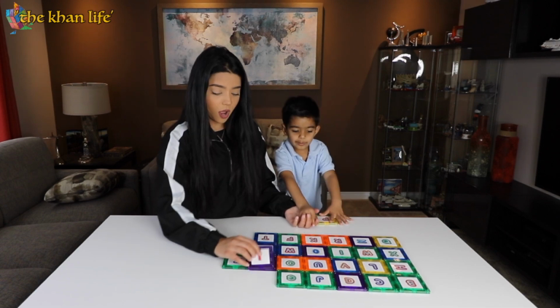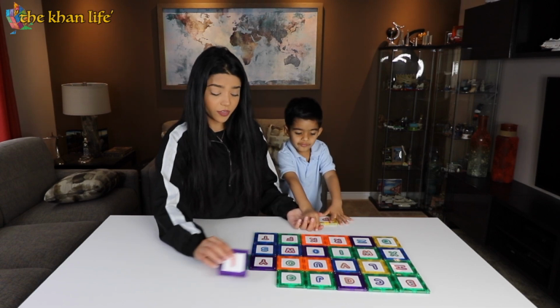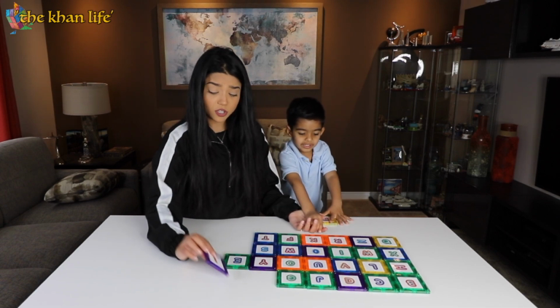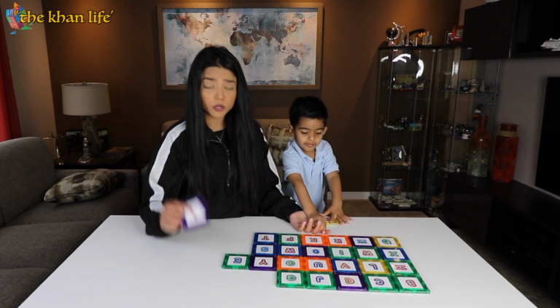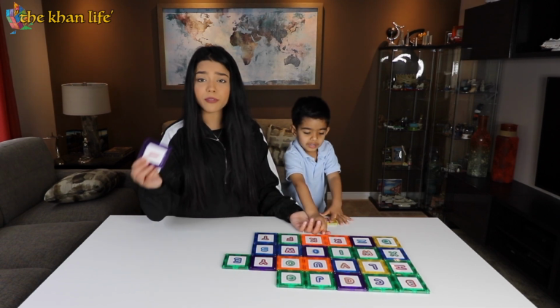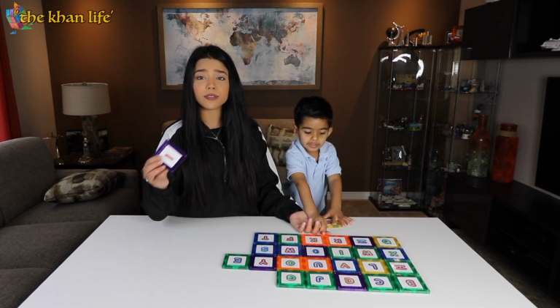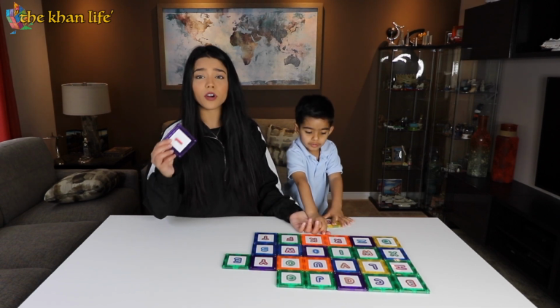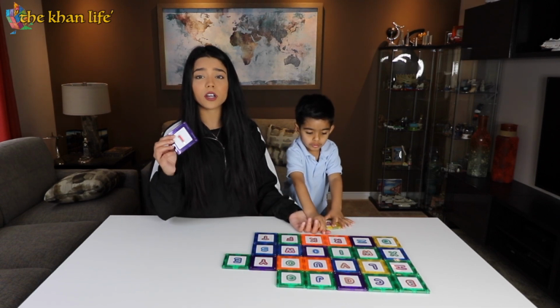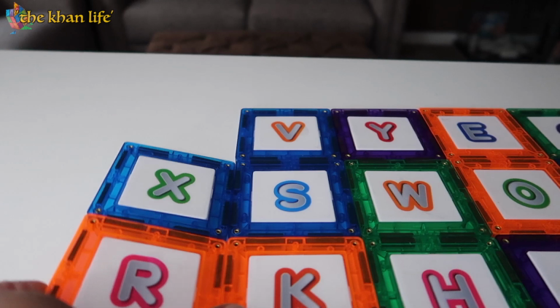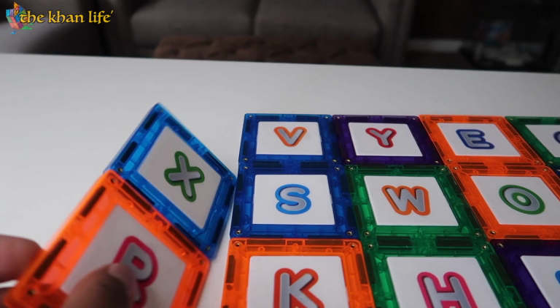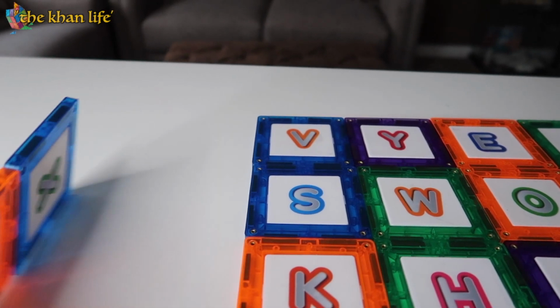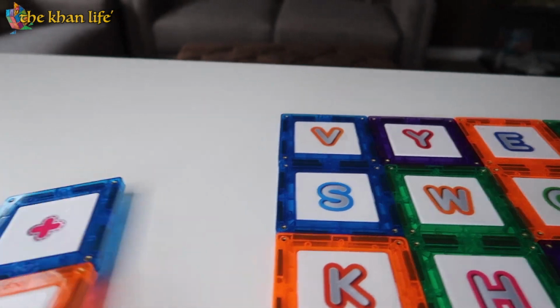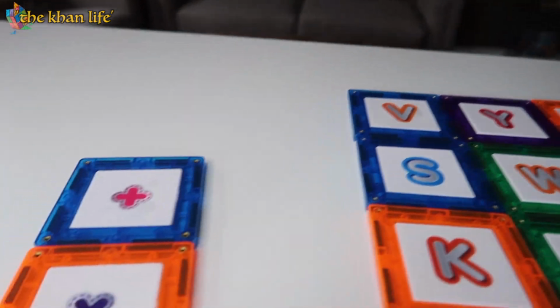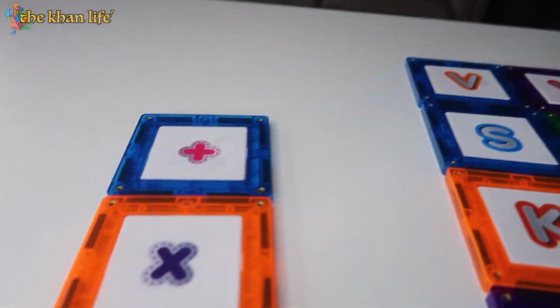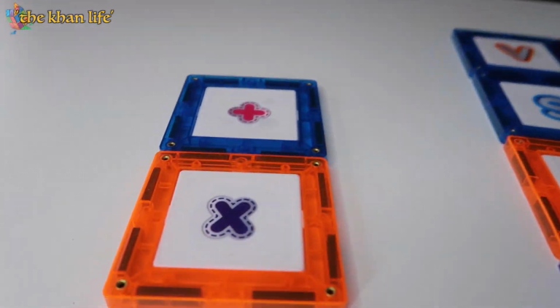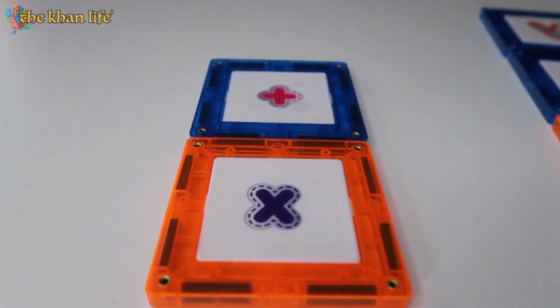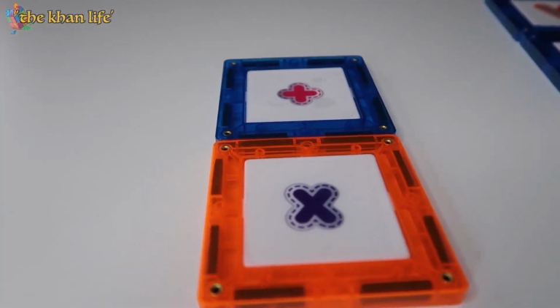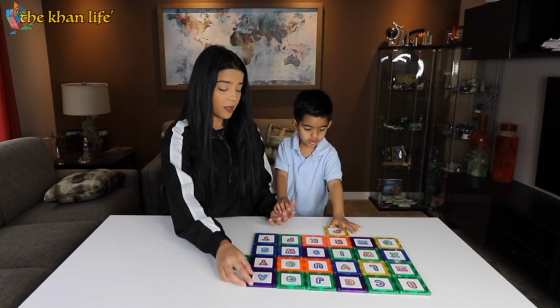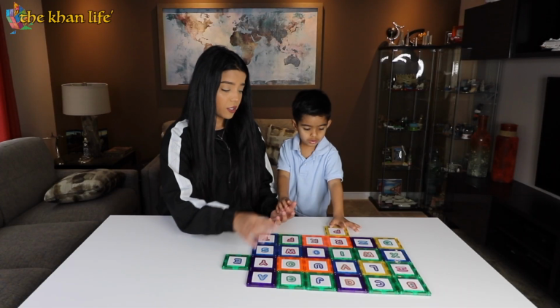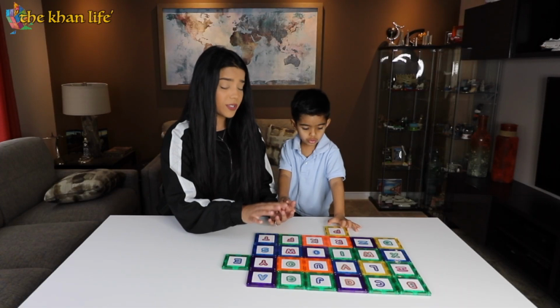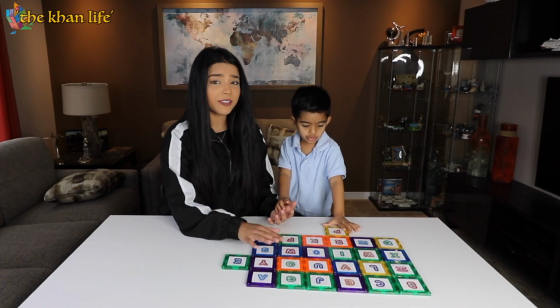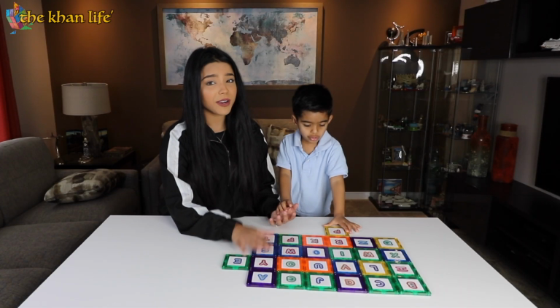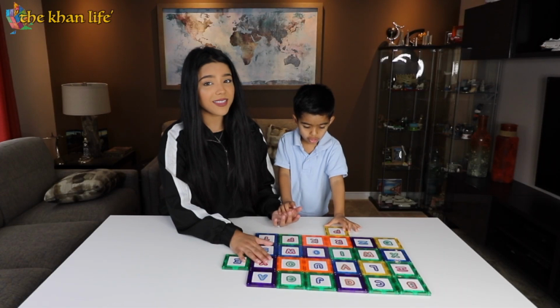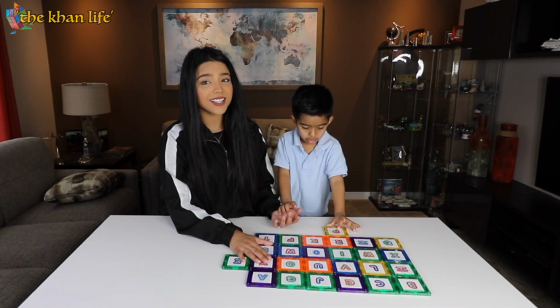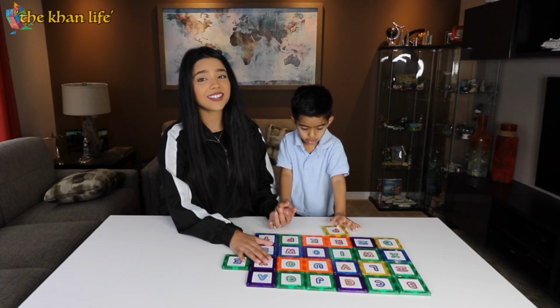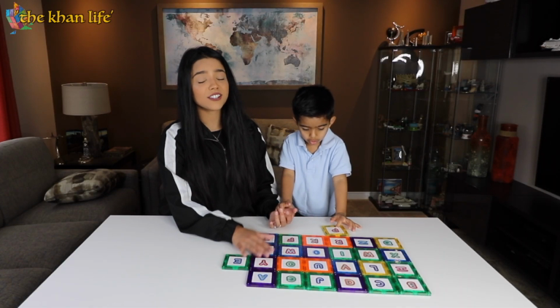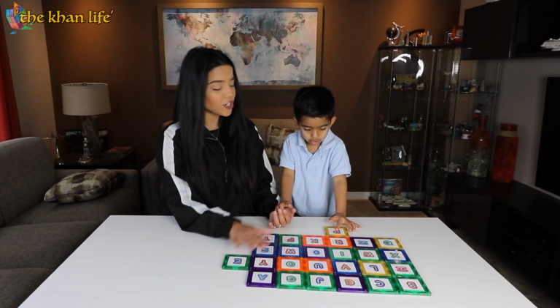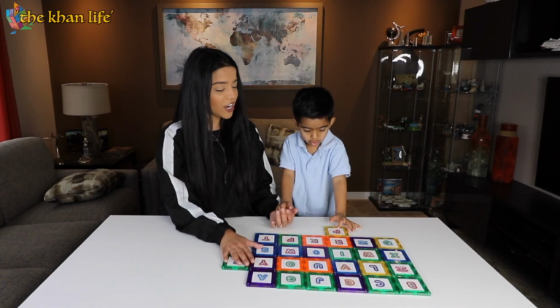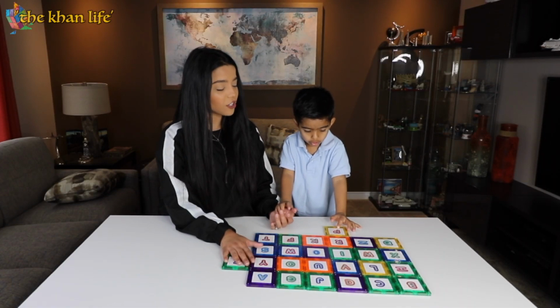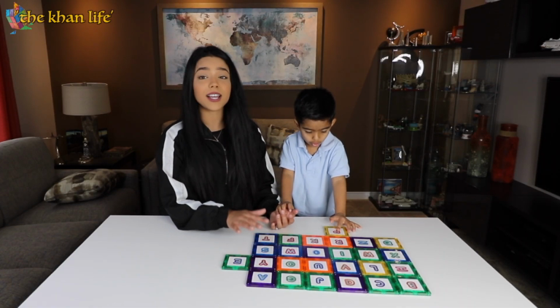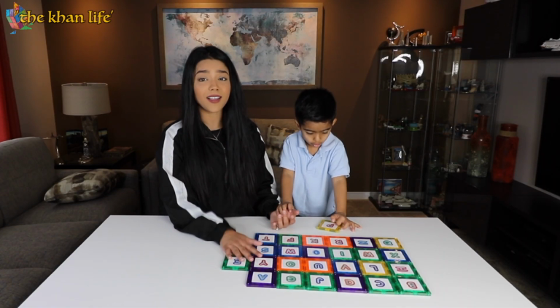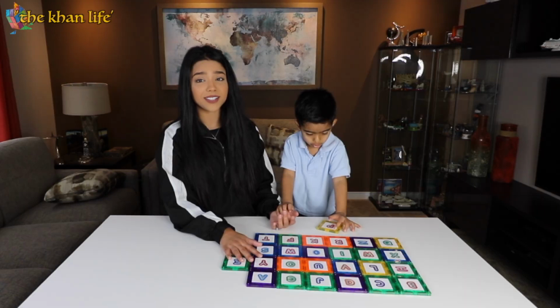This is also perfect for your numbers and math. So I would definitely recommend this — it's so educational and I love it.